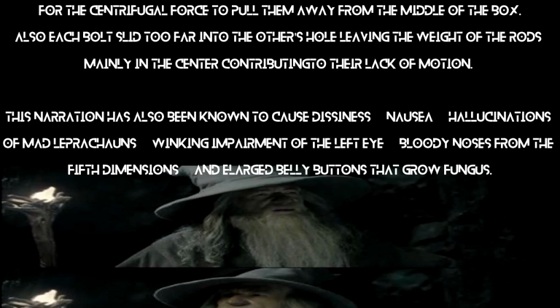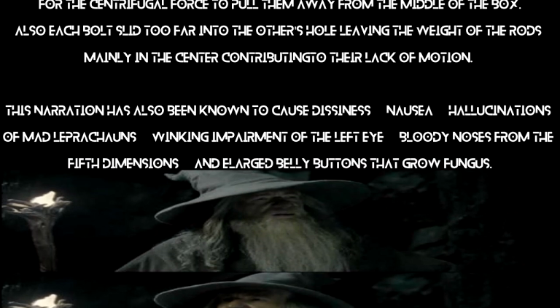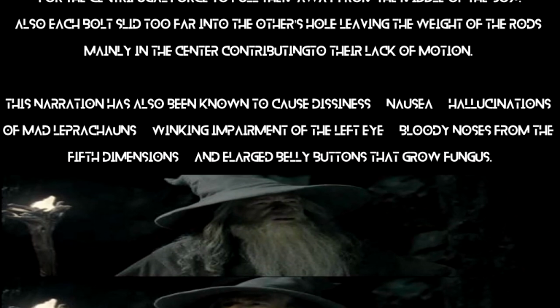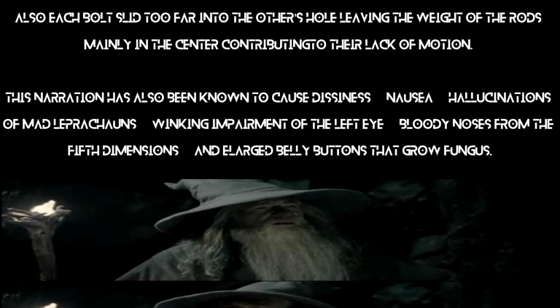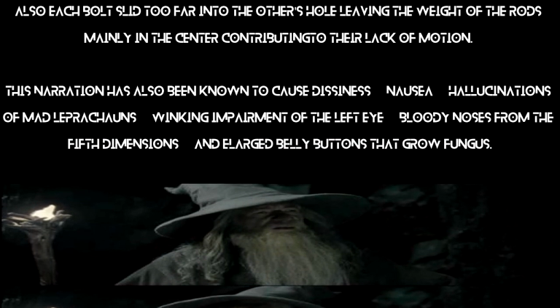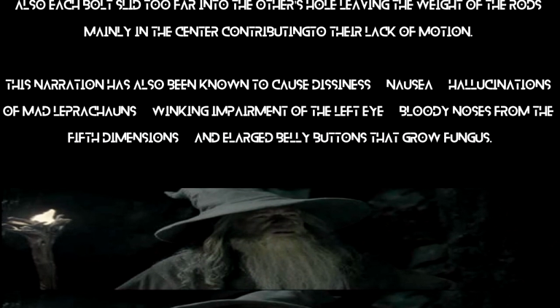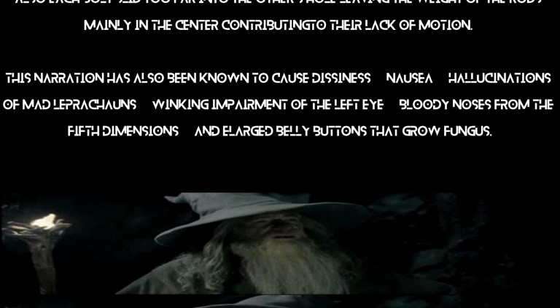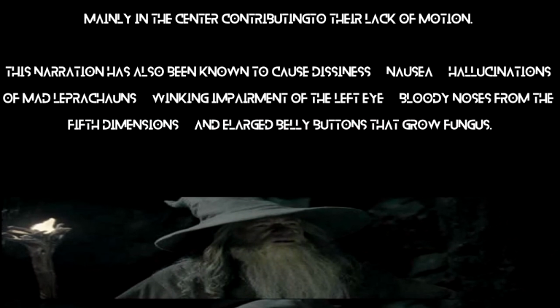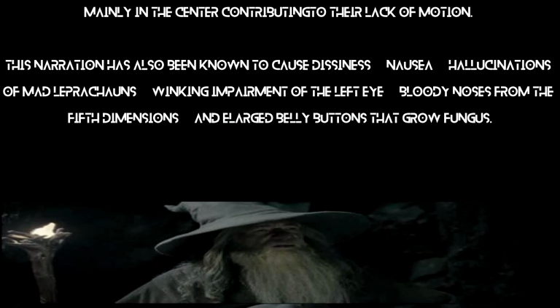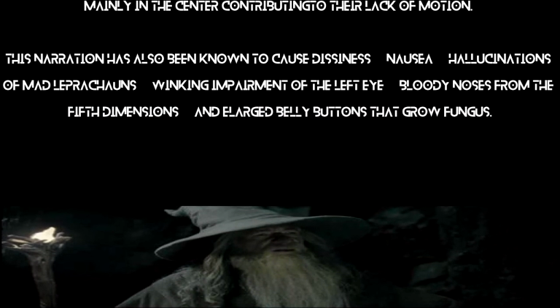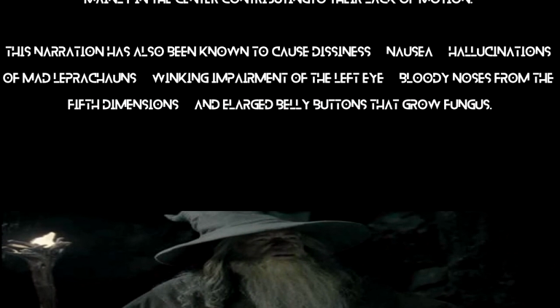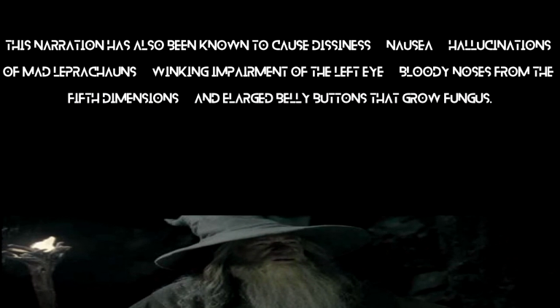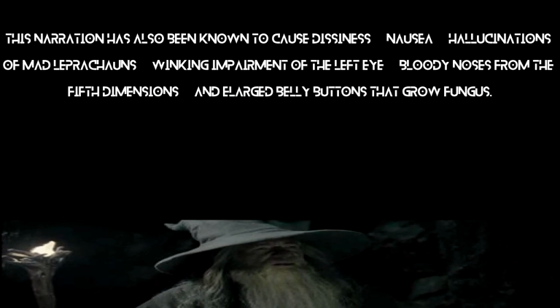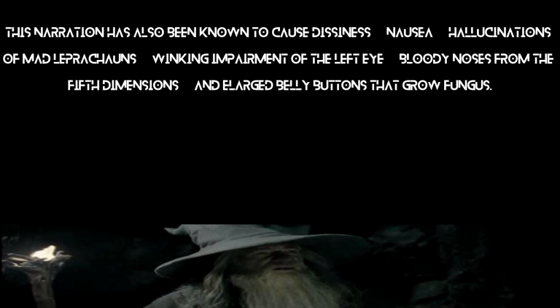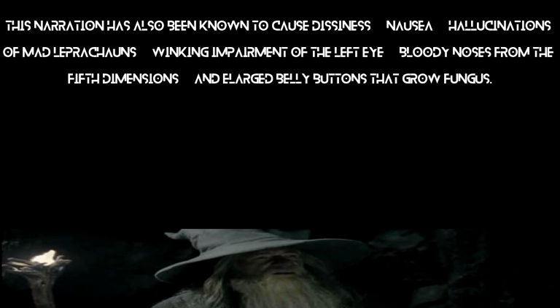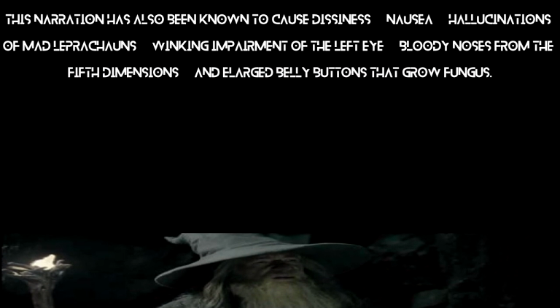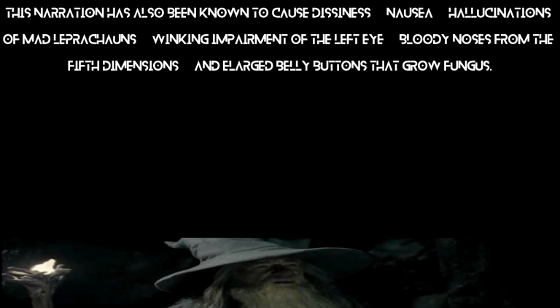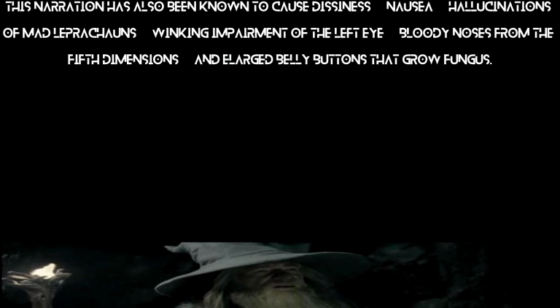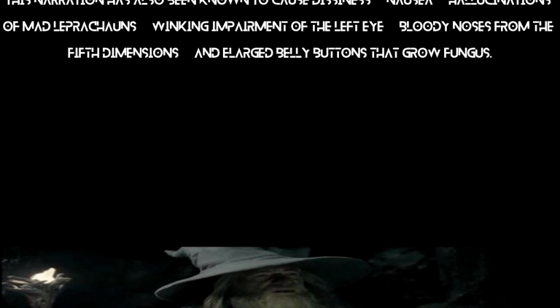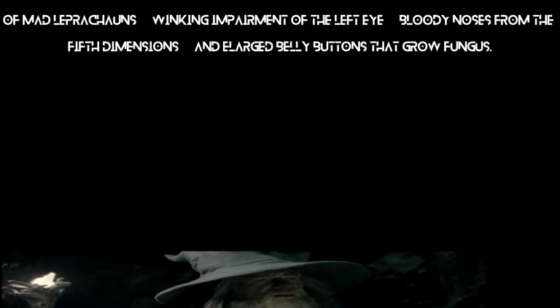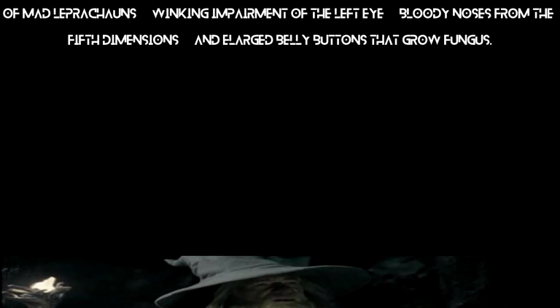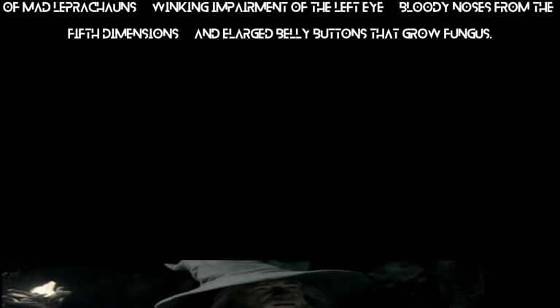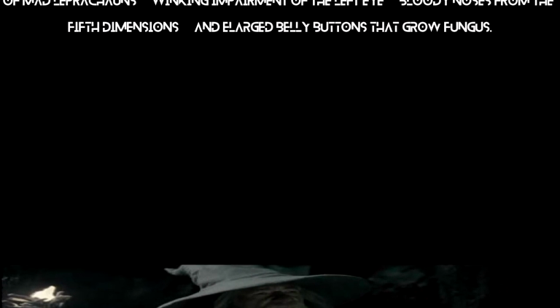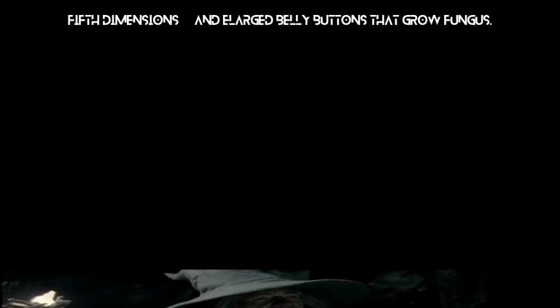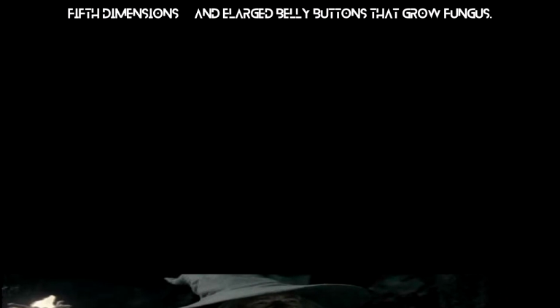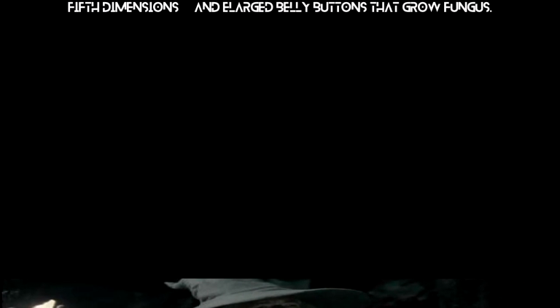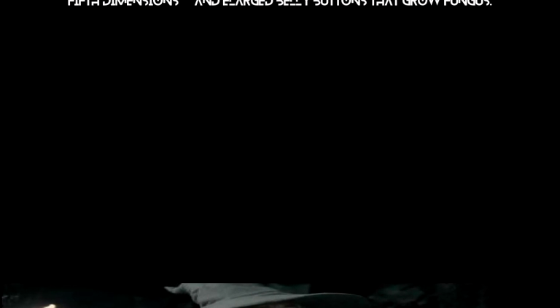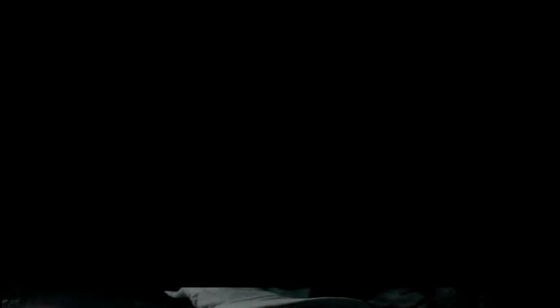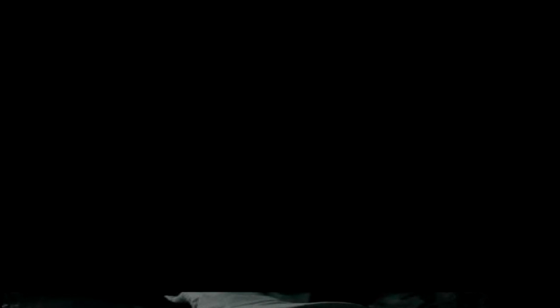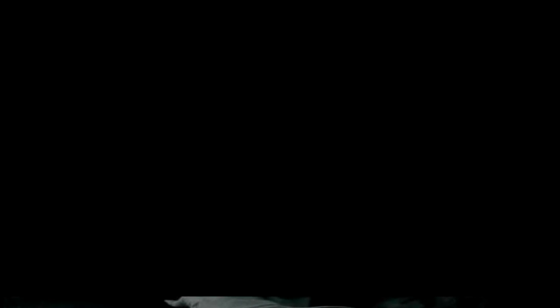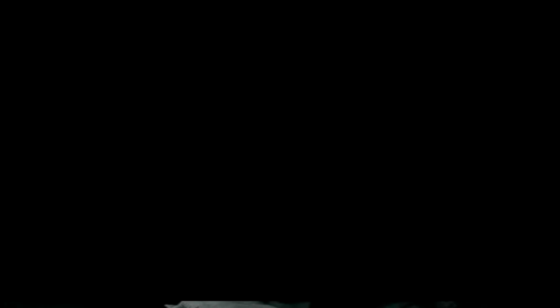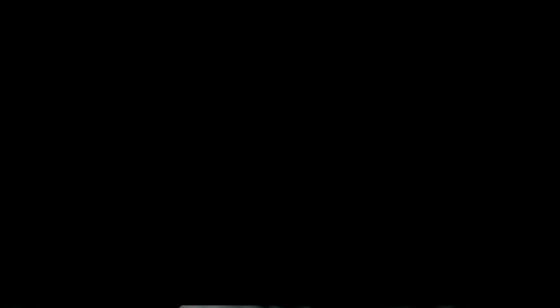This narration has been known to cause dizziness, nausea, hallucinations, mad leprechauns, winking impairment of the left eye, bloody noses from the fifth dimension, and a large belly button of the necrofungus.